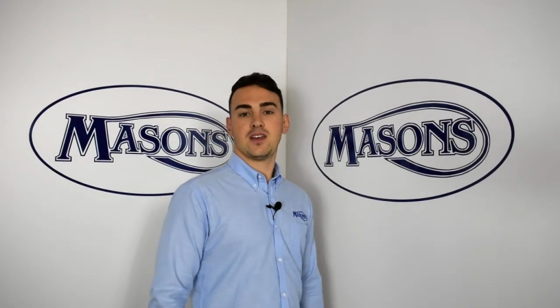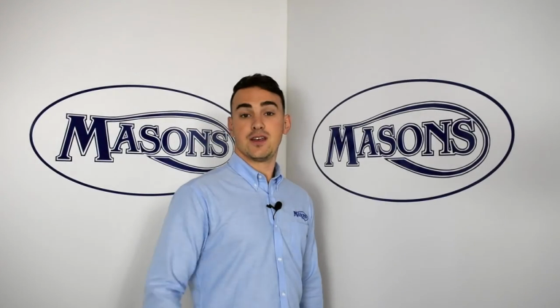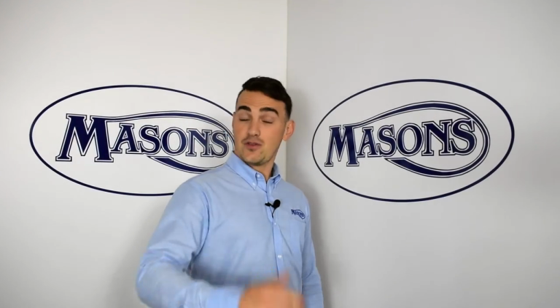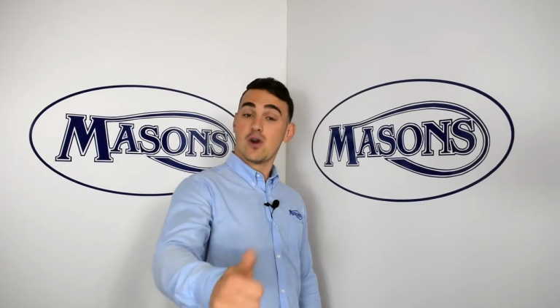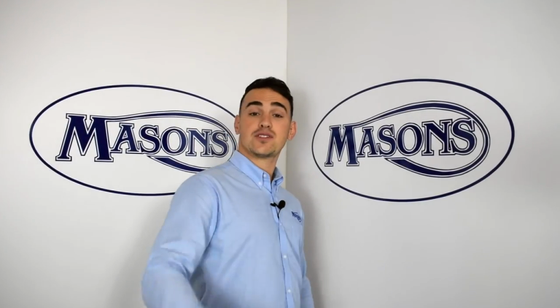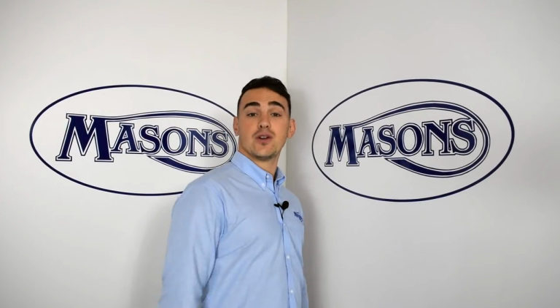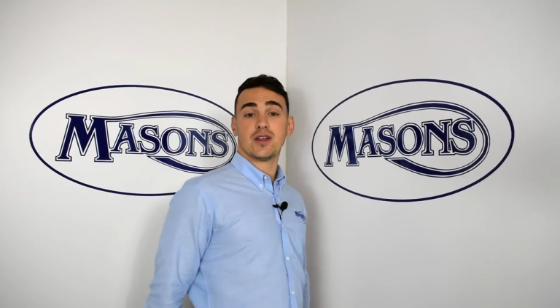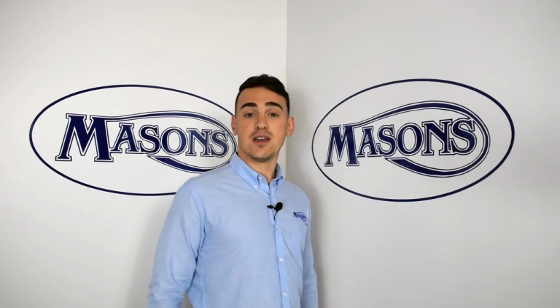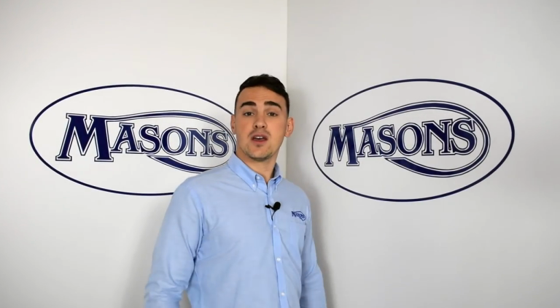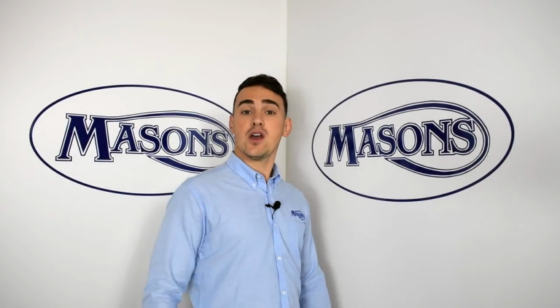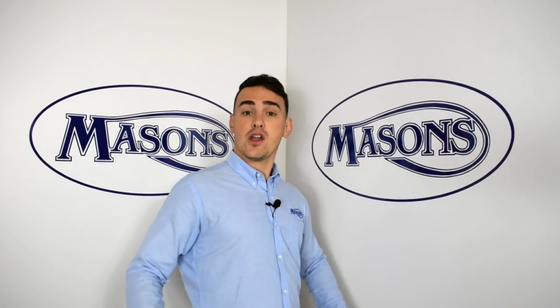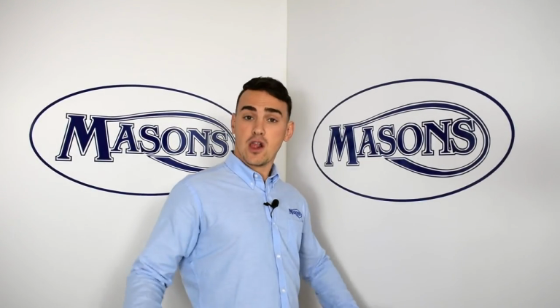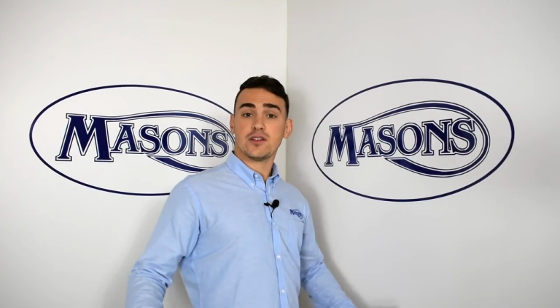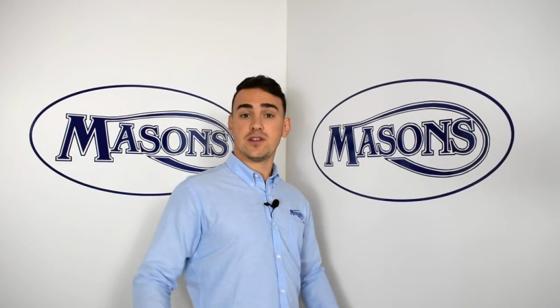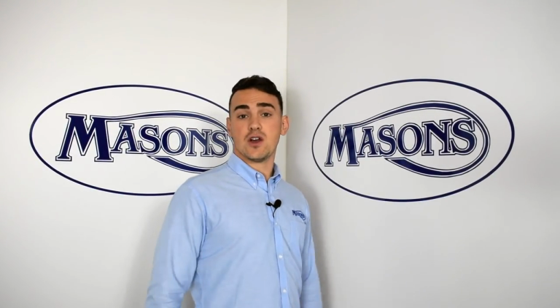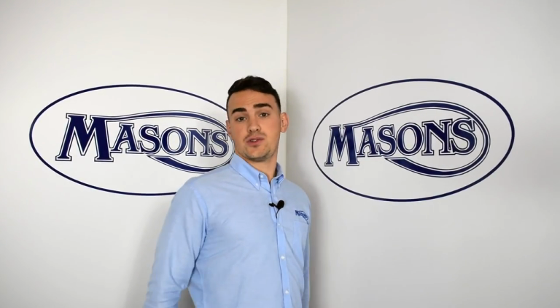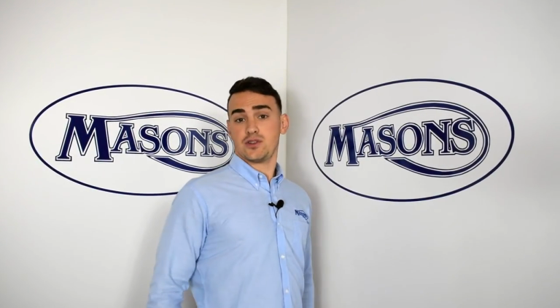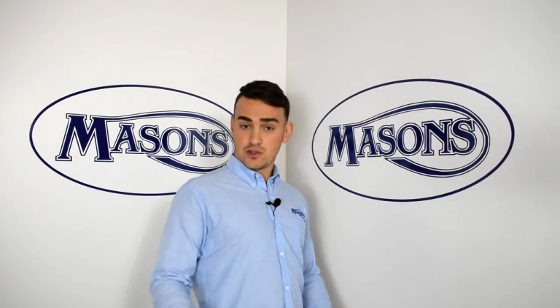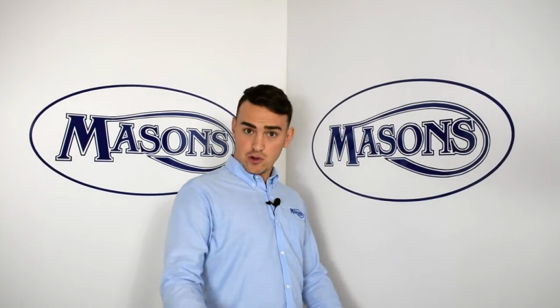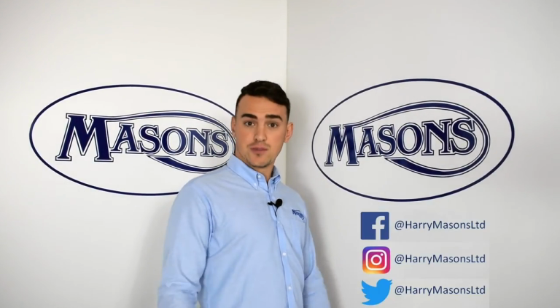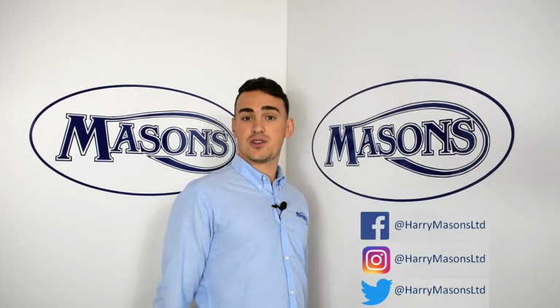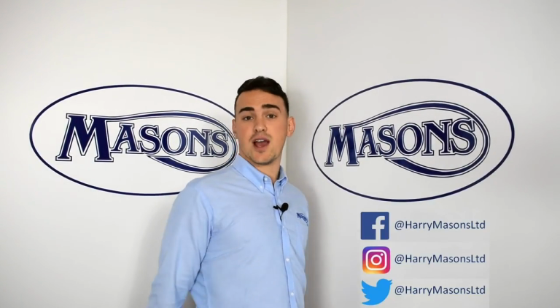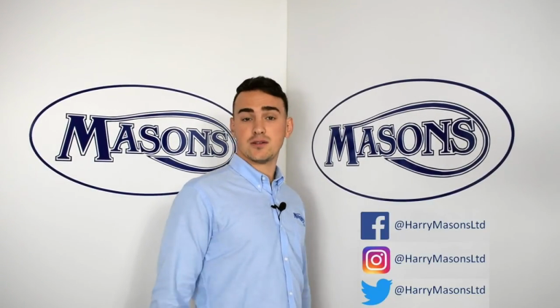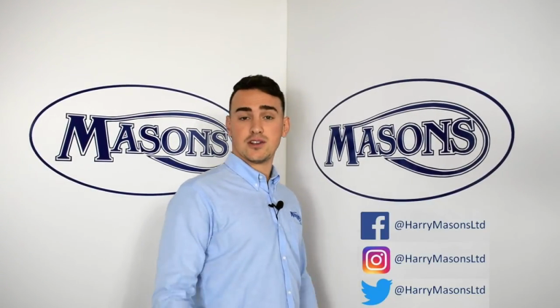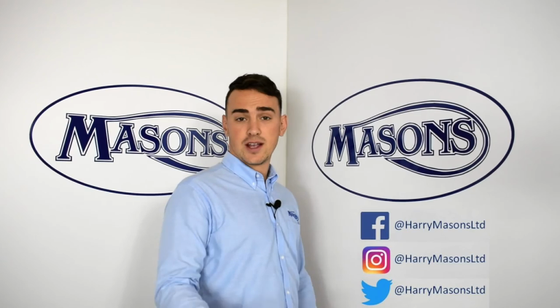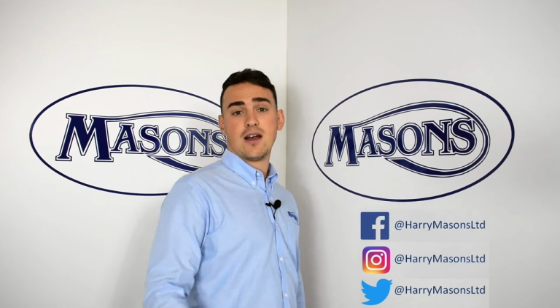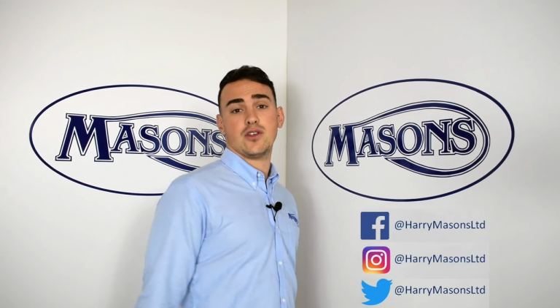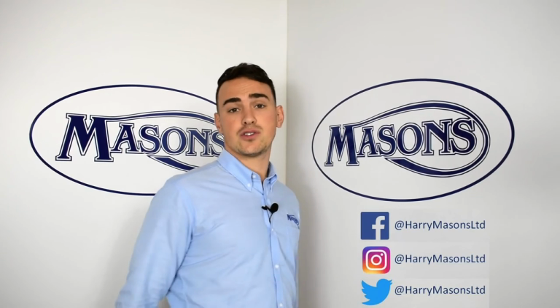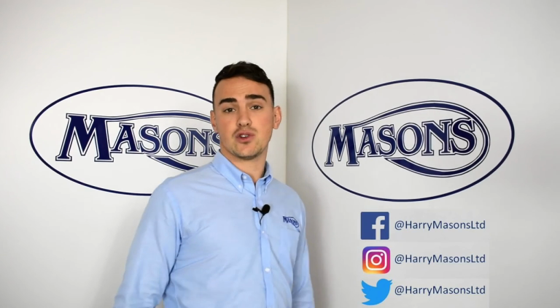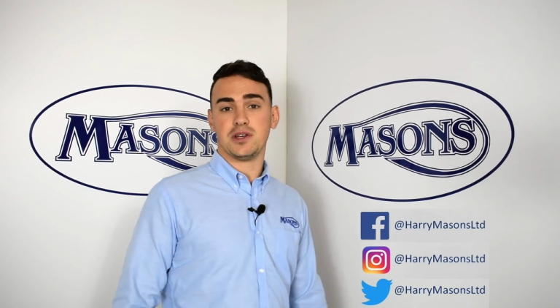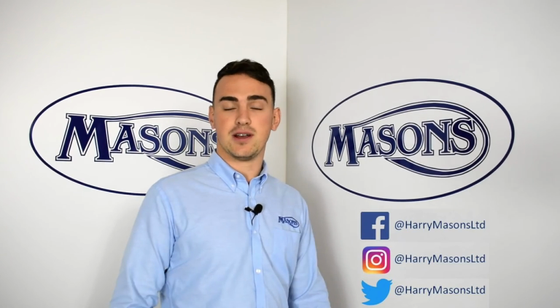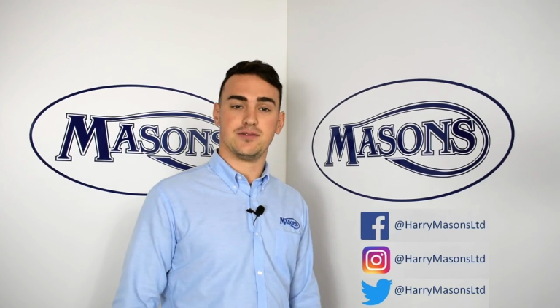If you like what's going on here, like the videos, subscribe to the channel, and check out other social media activity.